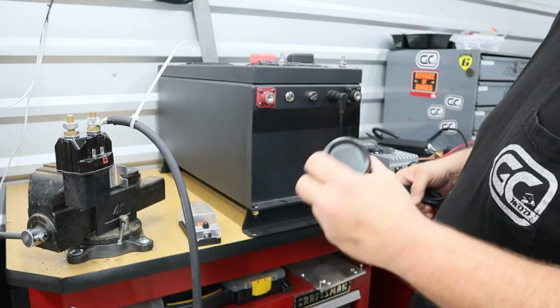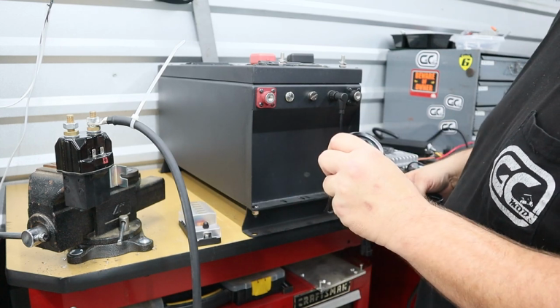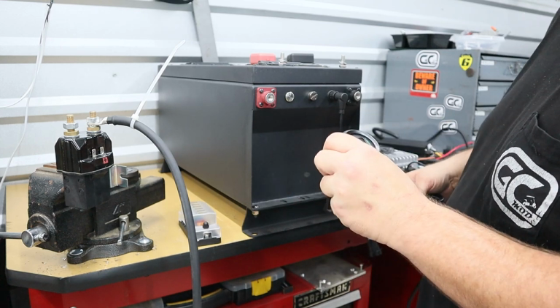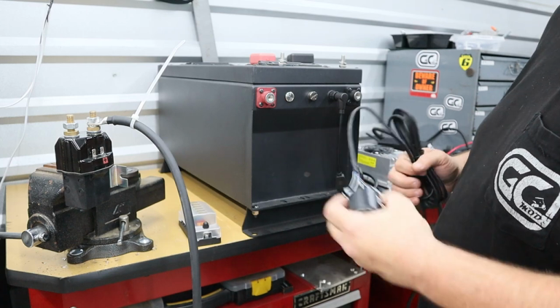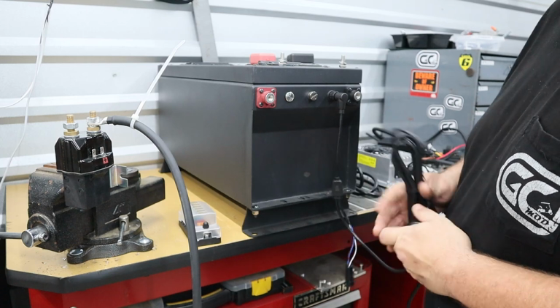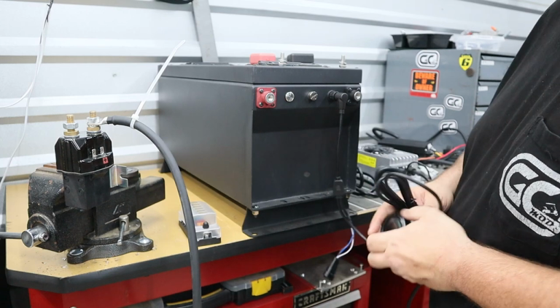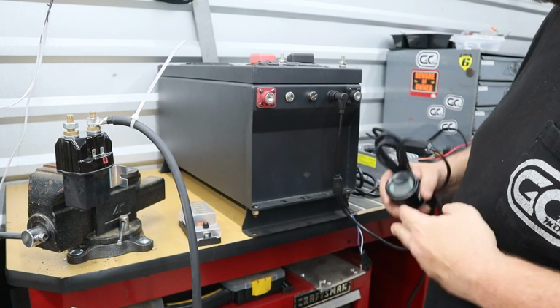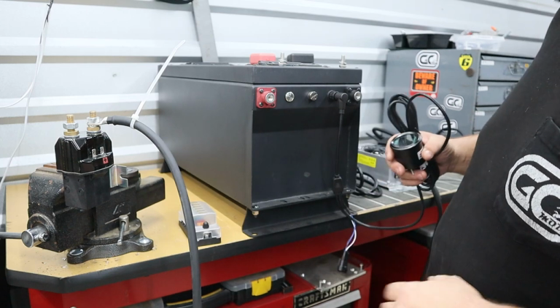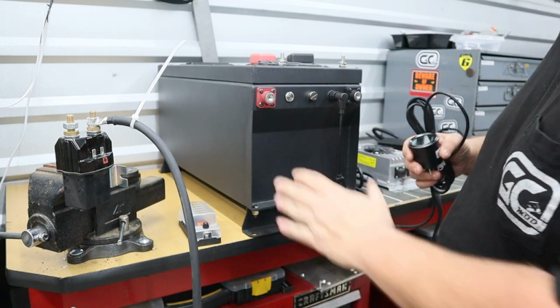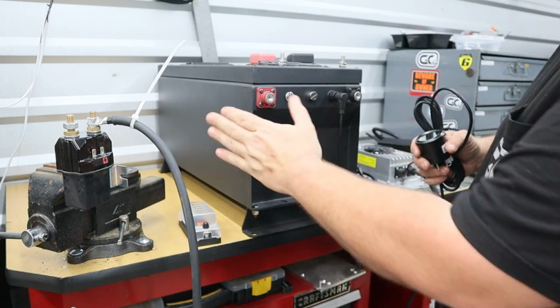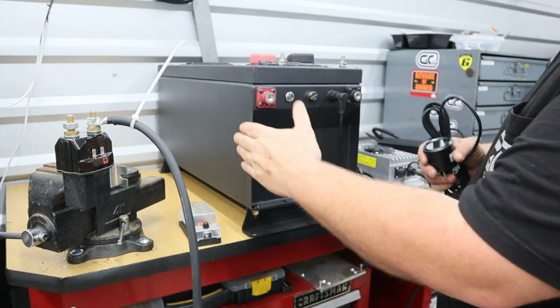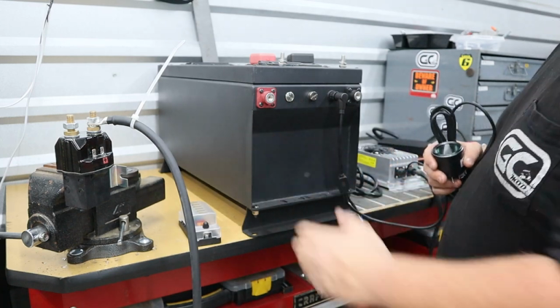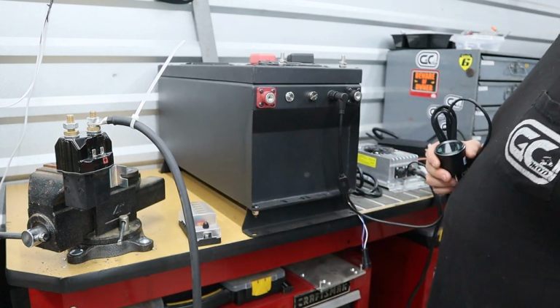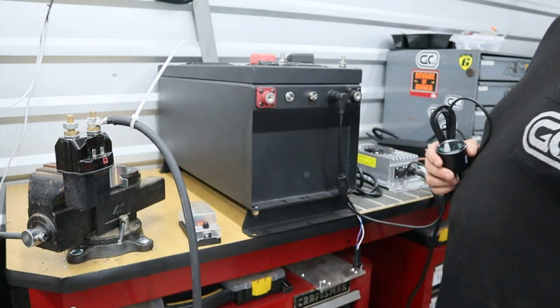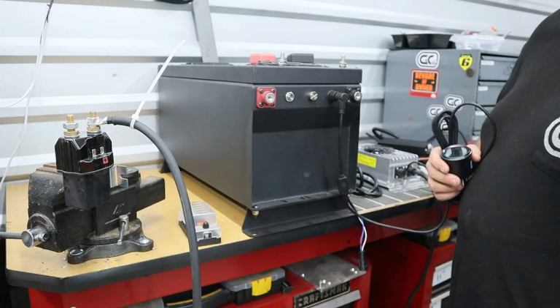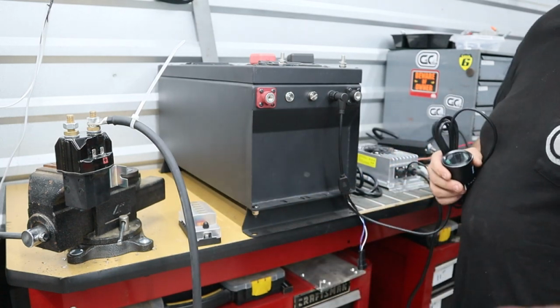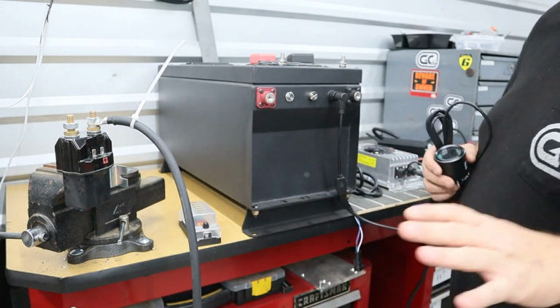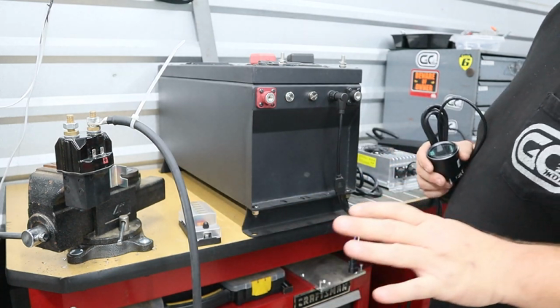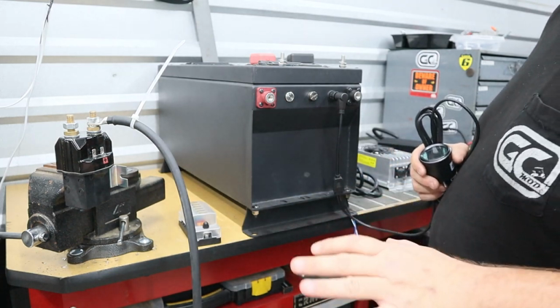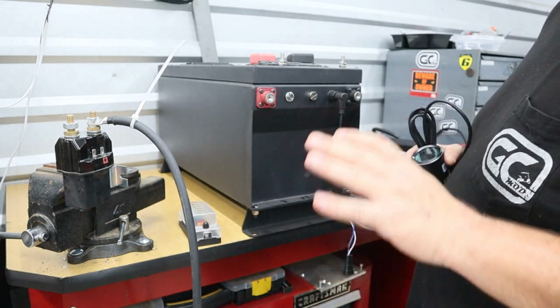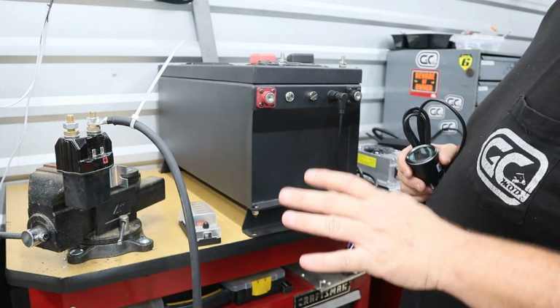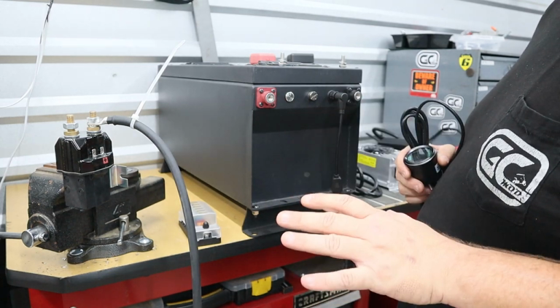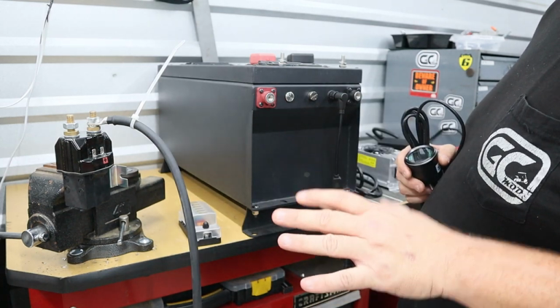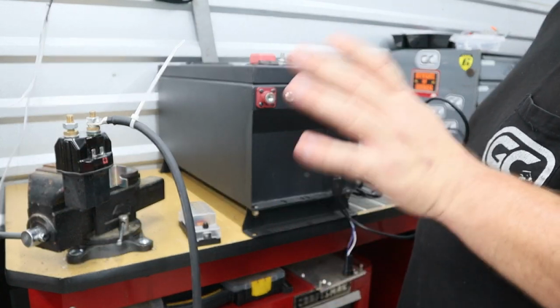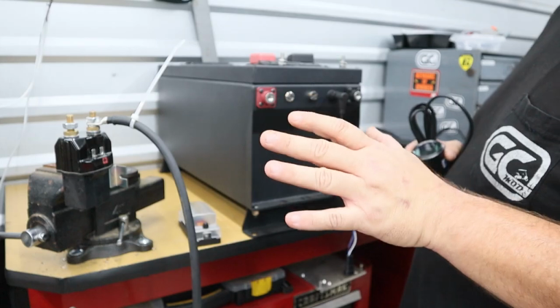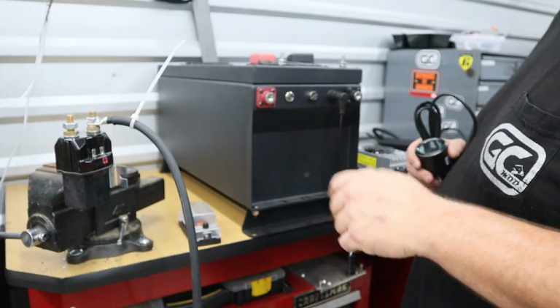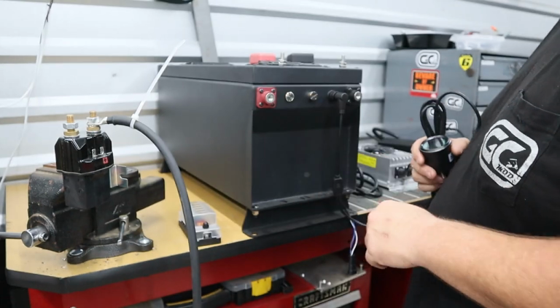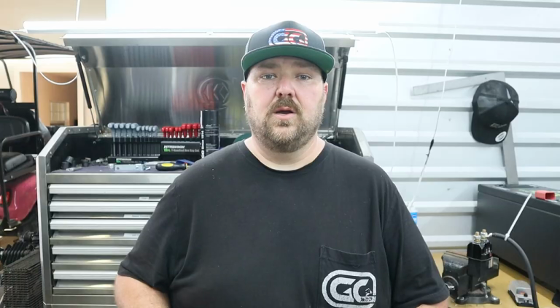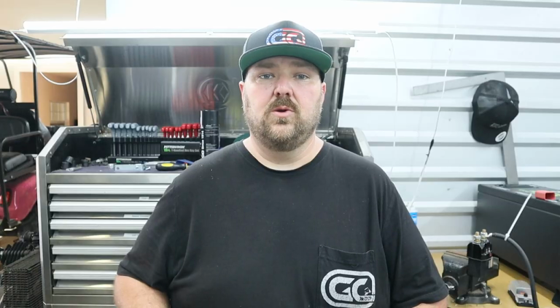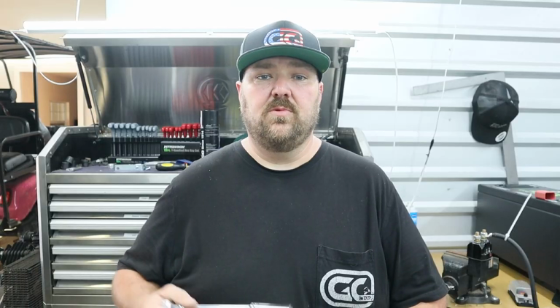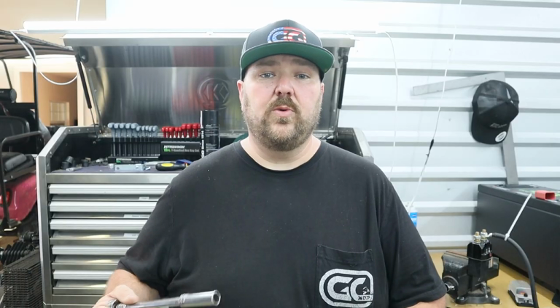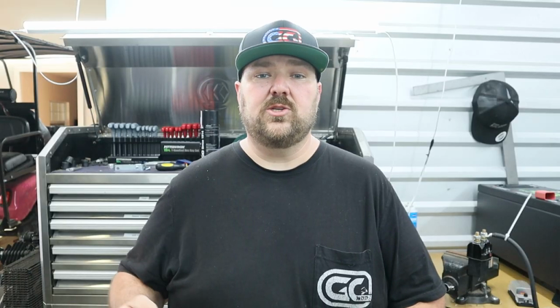That's how easy wiring up any ECO battery lithium cell is going to be for you.